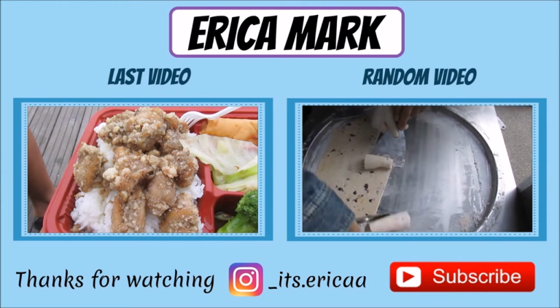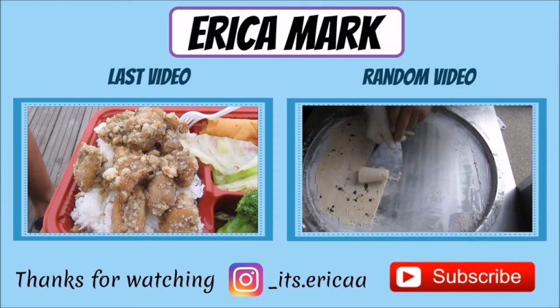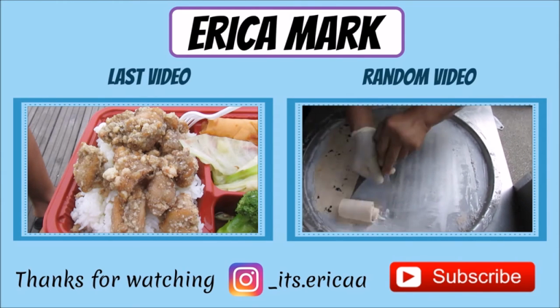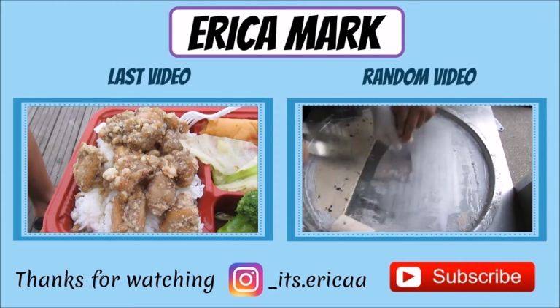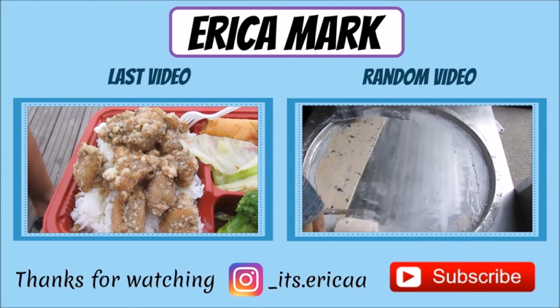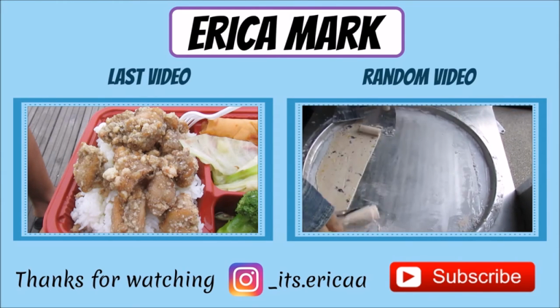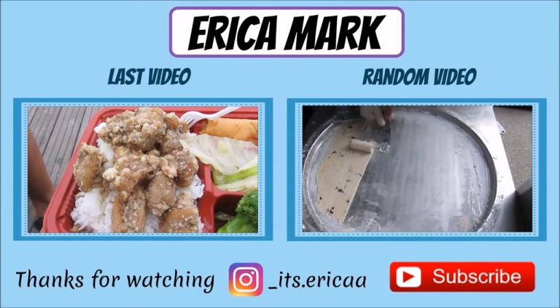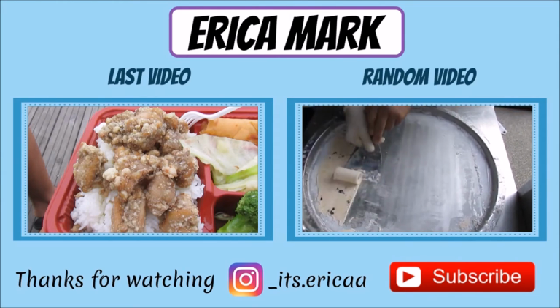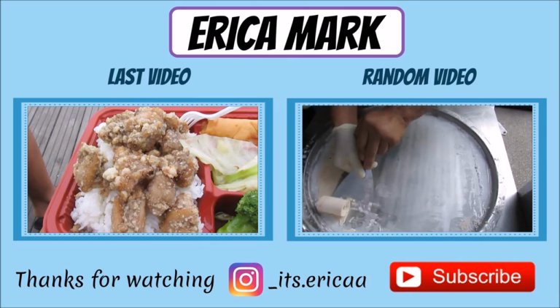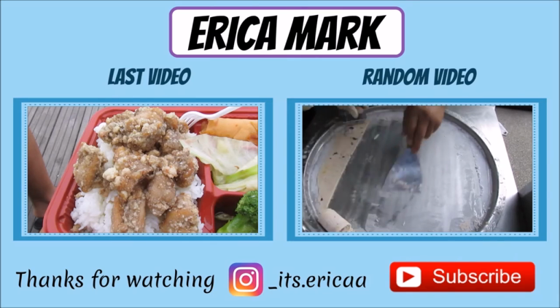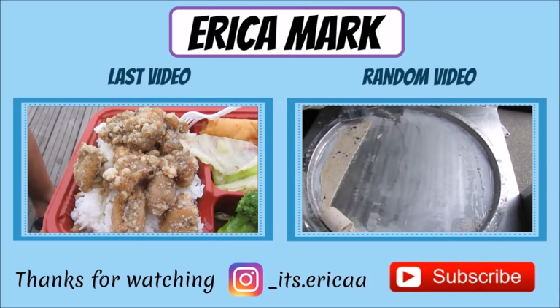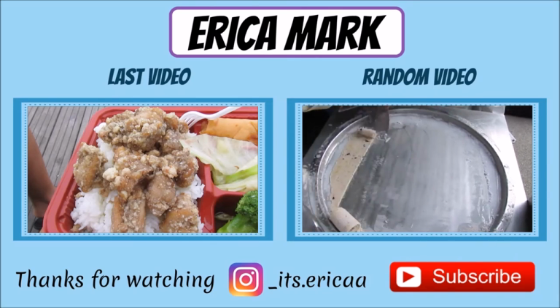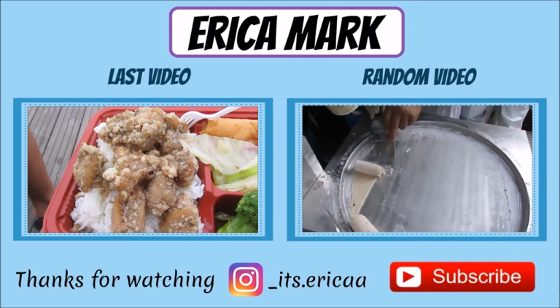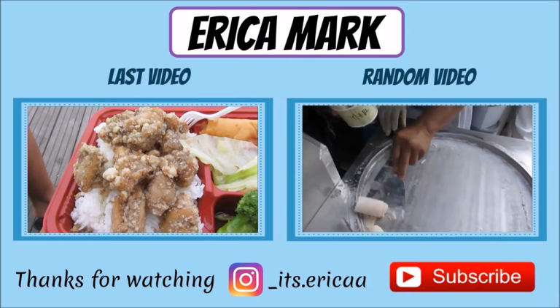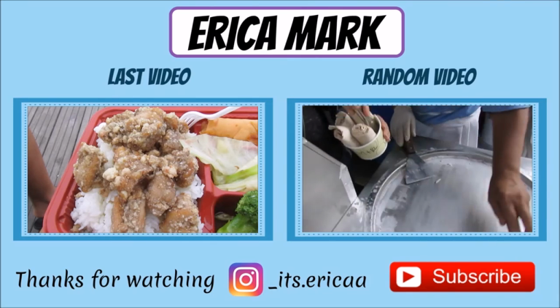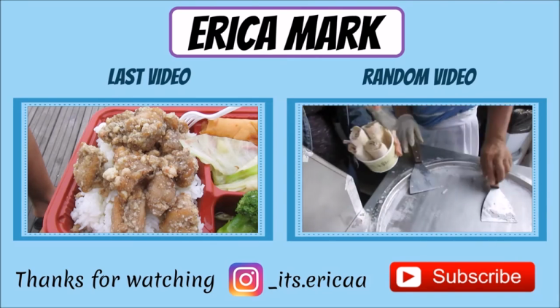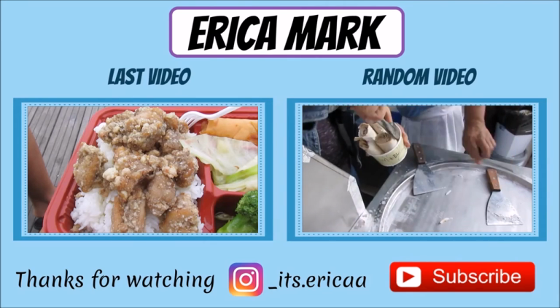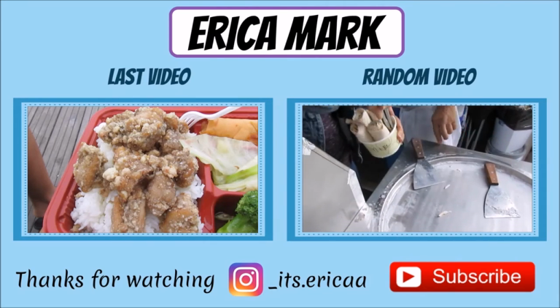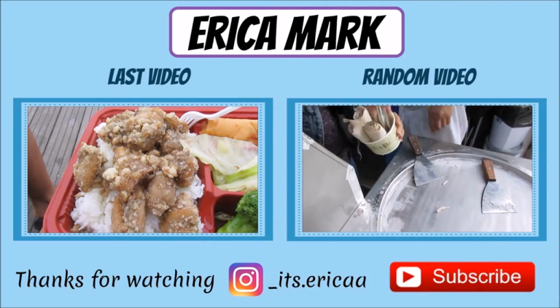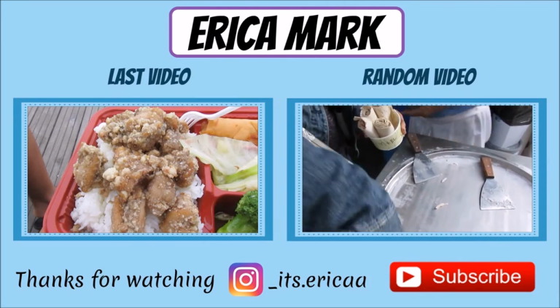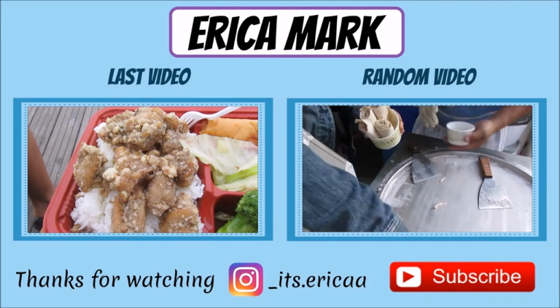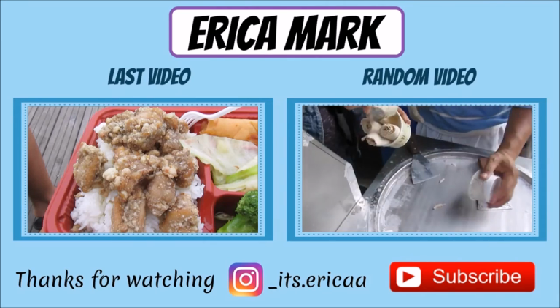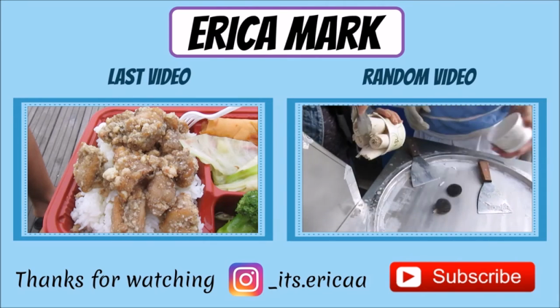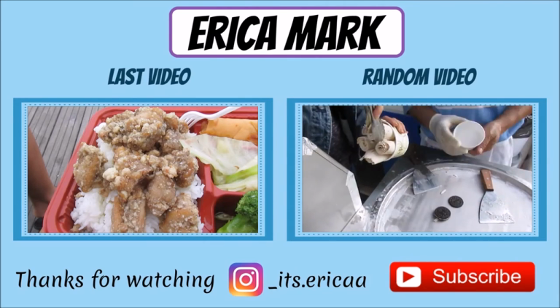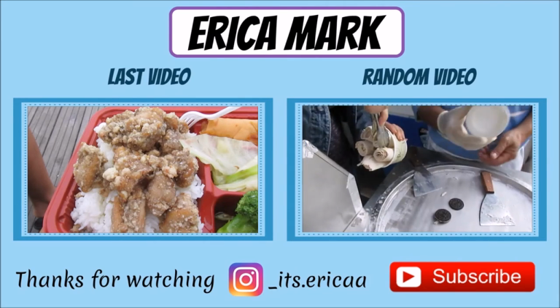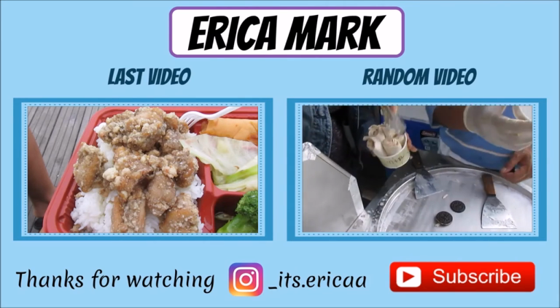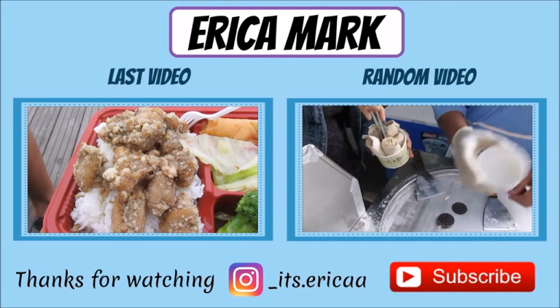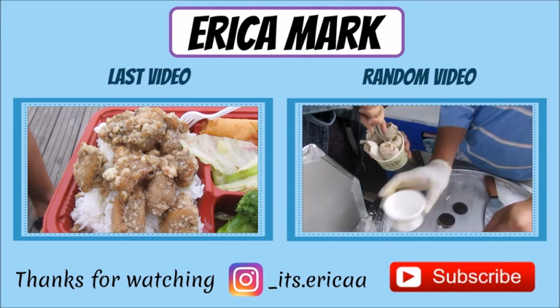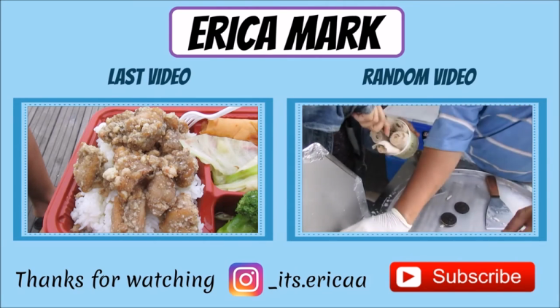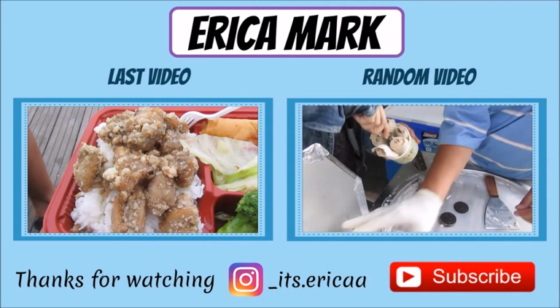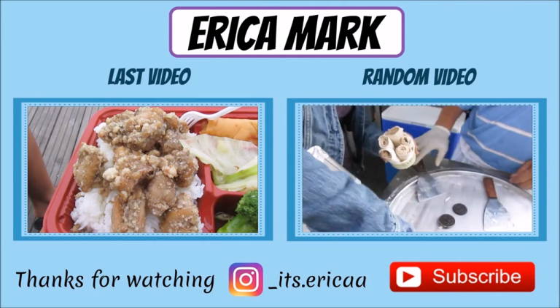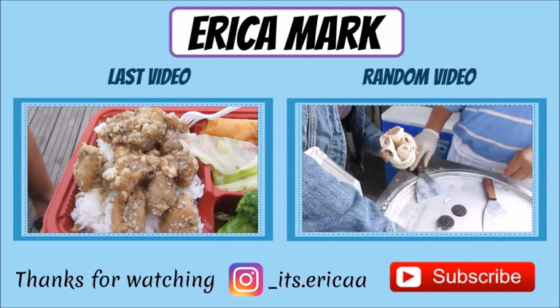Thanks for watching and stay tuned for more videos. See you next time!